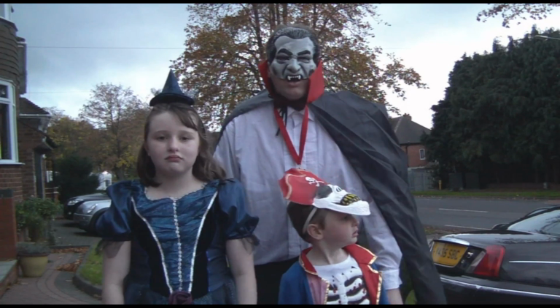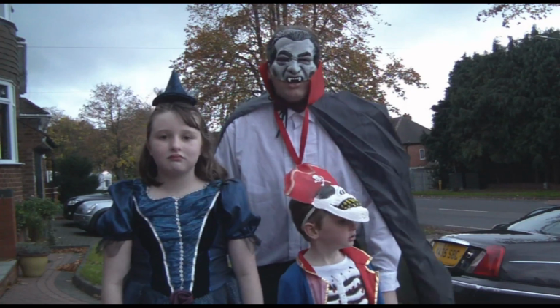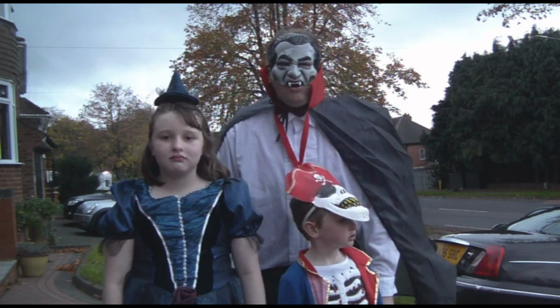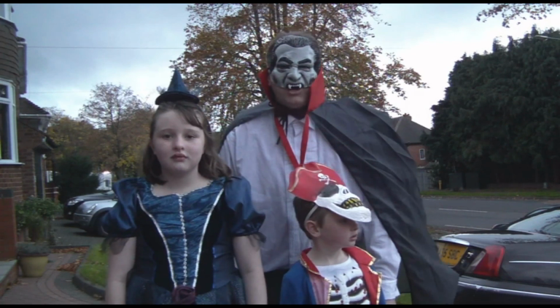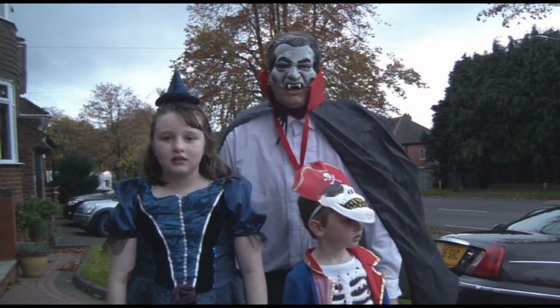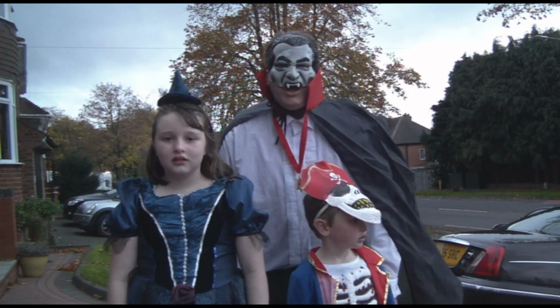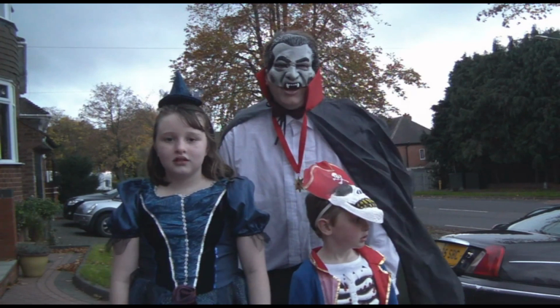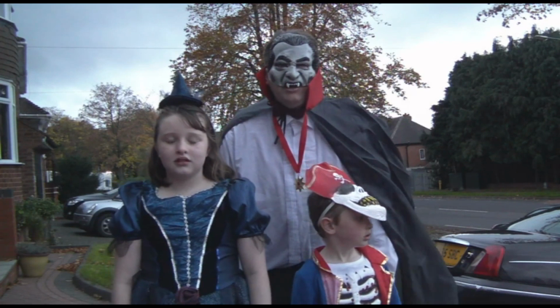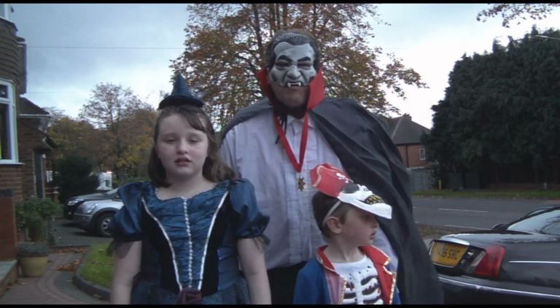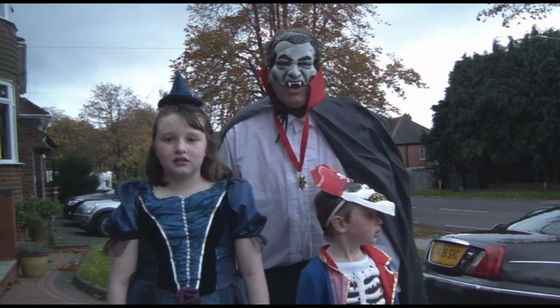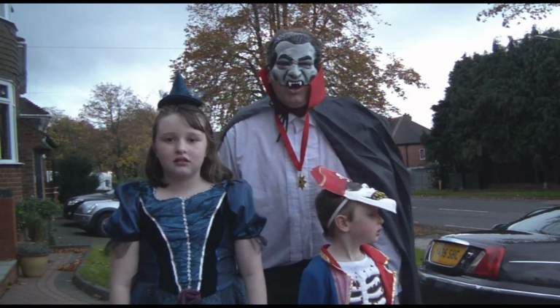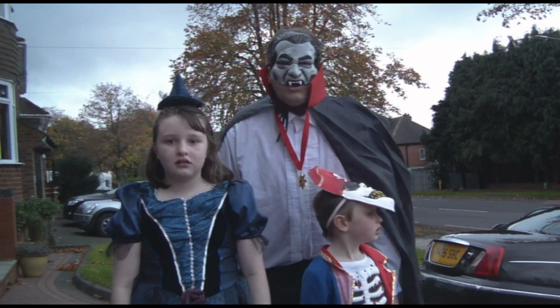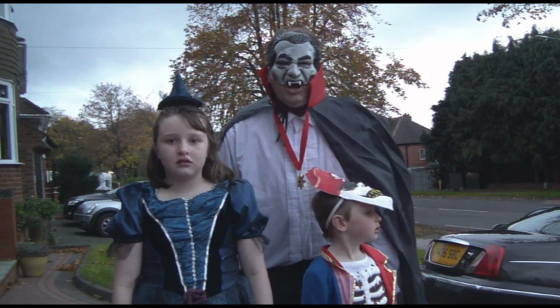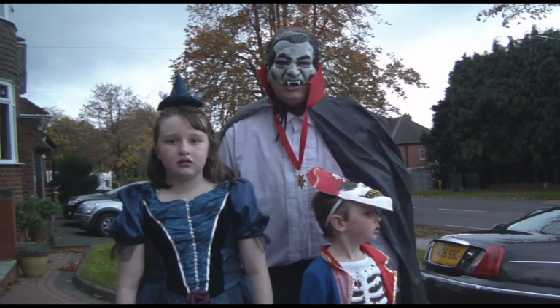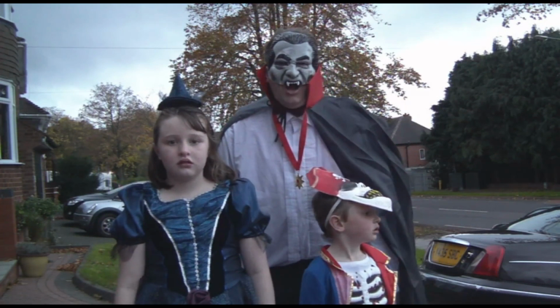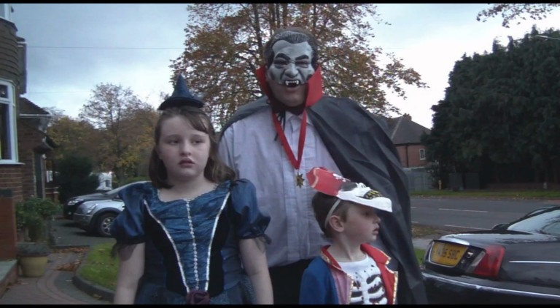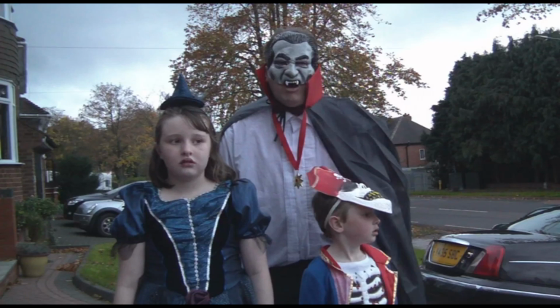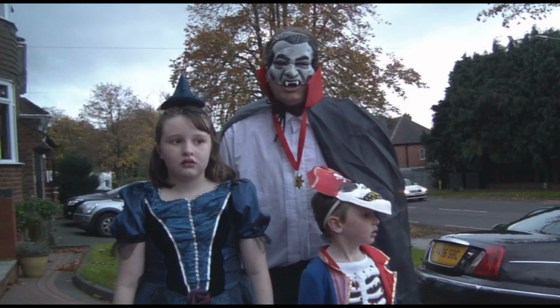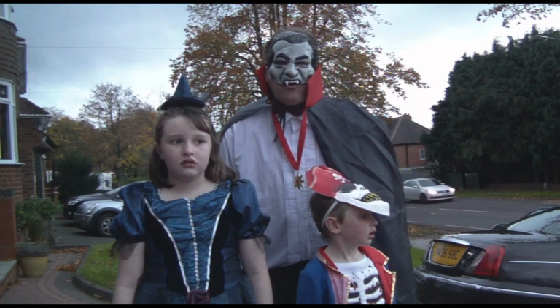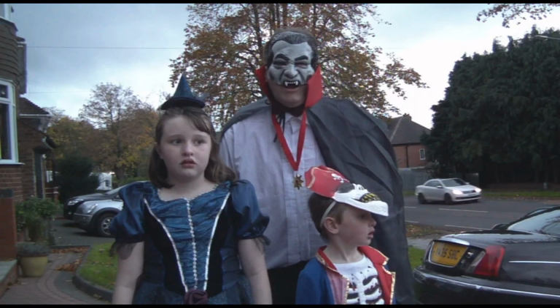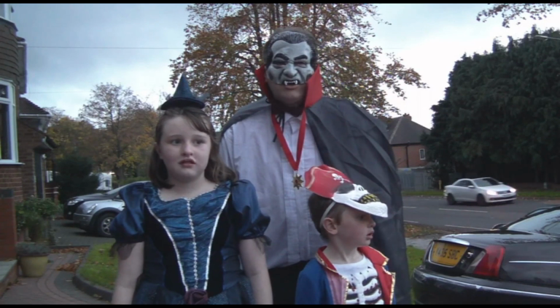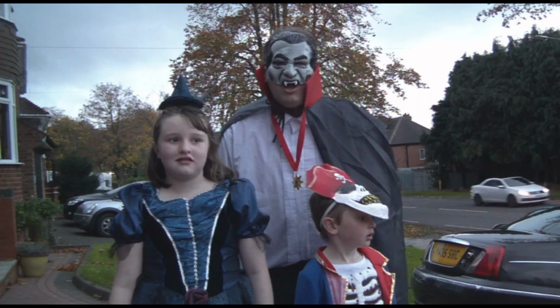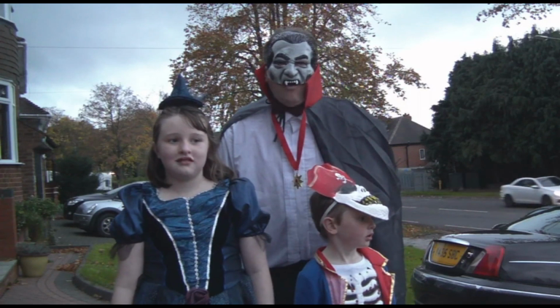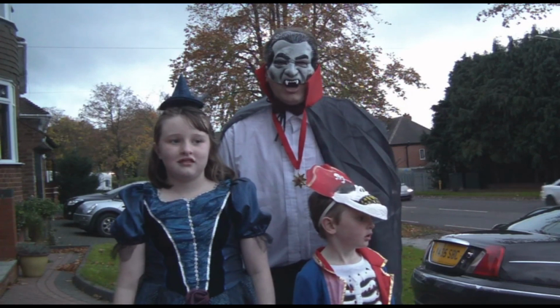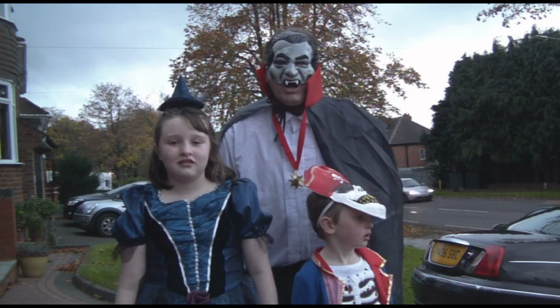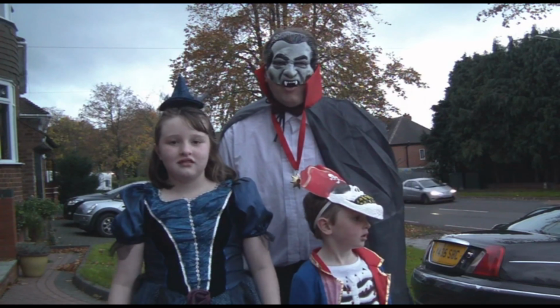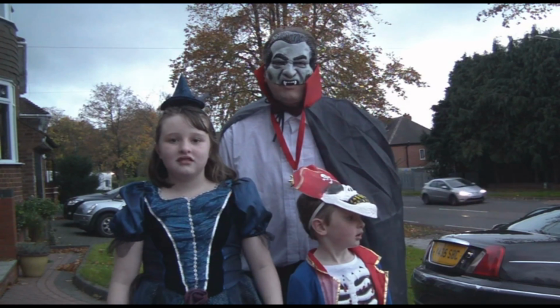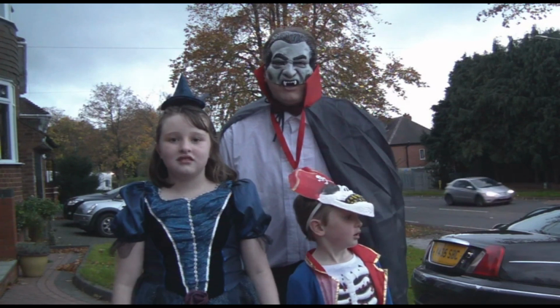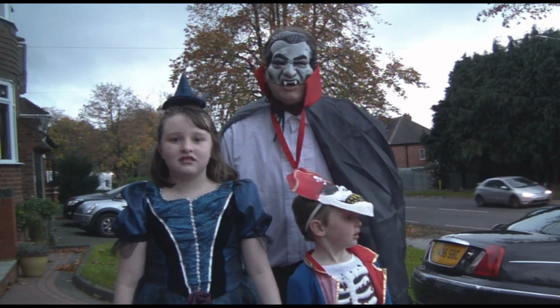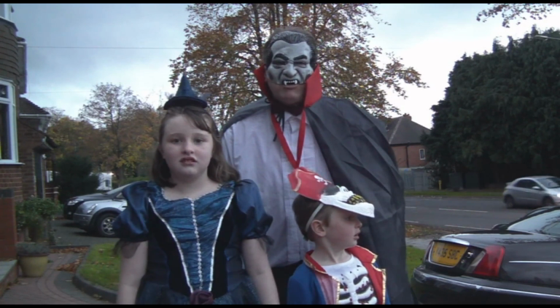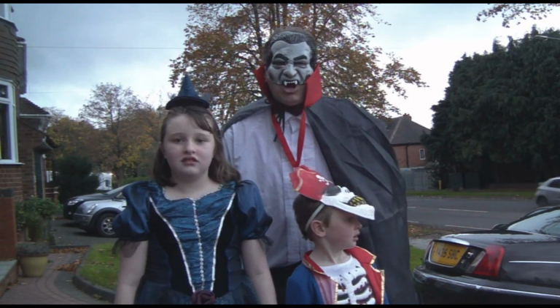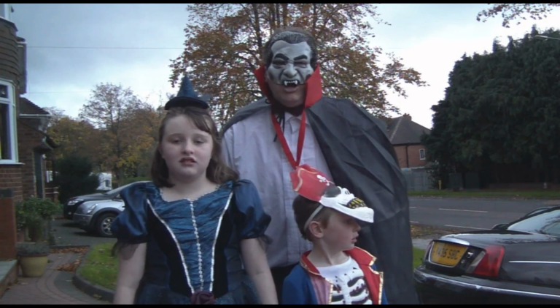Count Dracula here tonight. I've got my two friends and we're gonna go and get some chocolate.